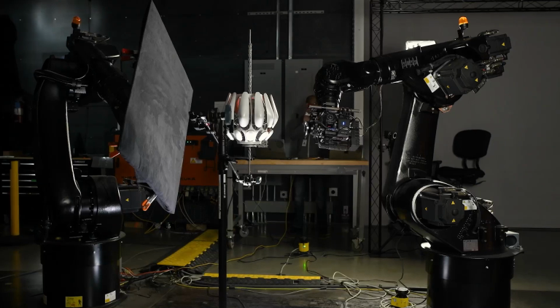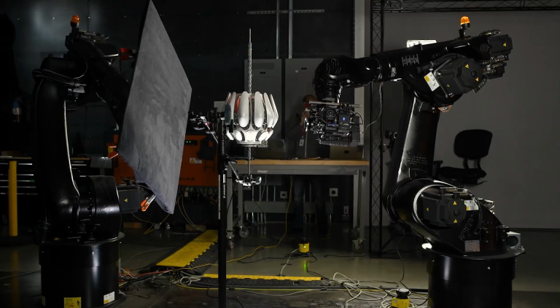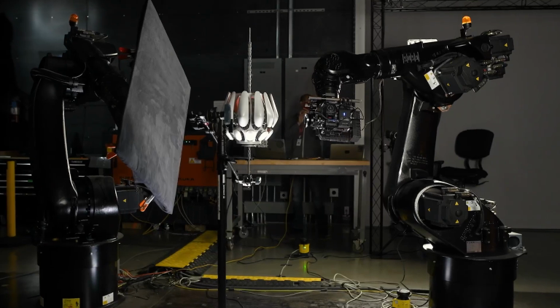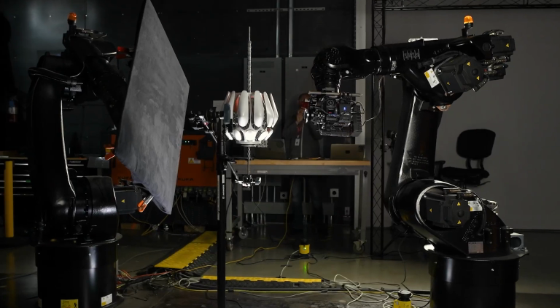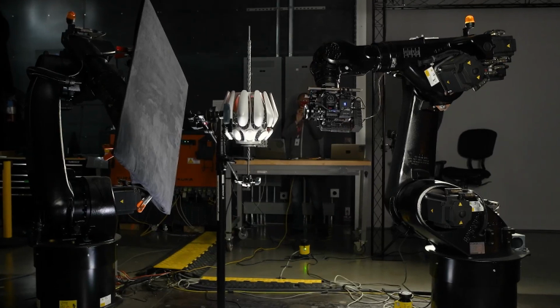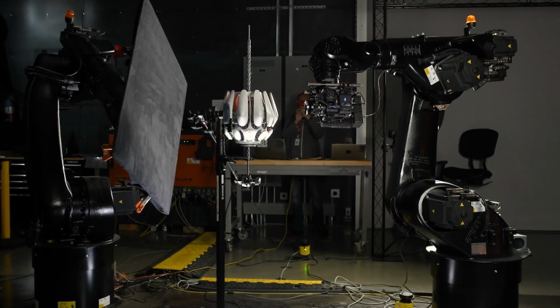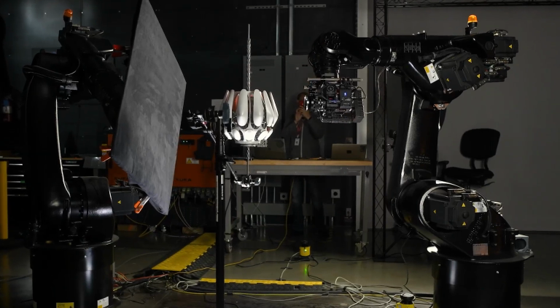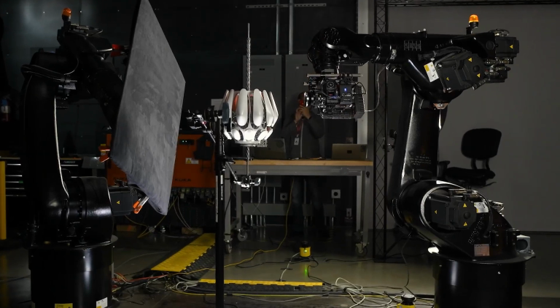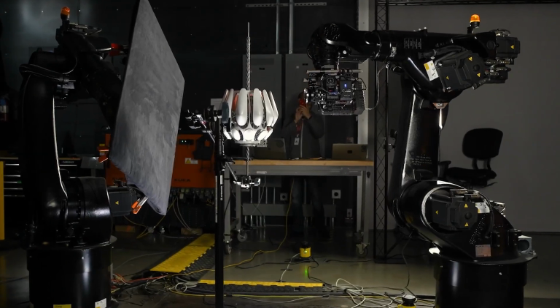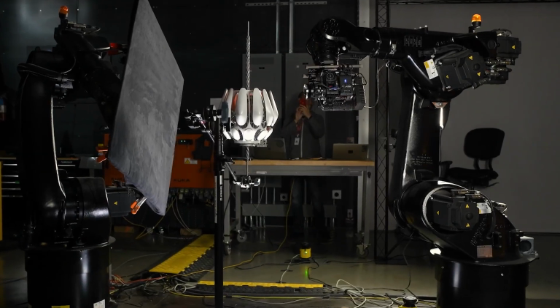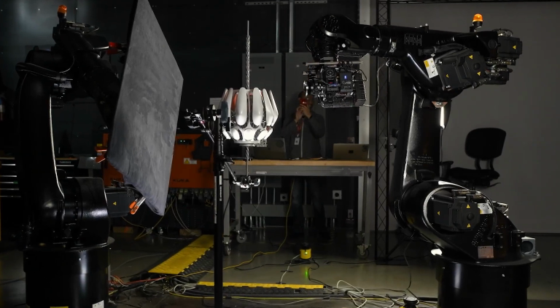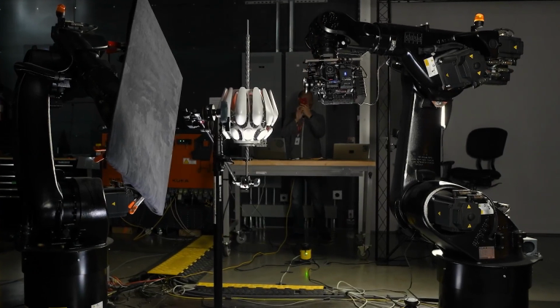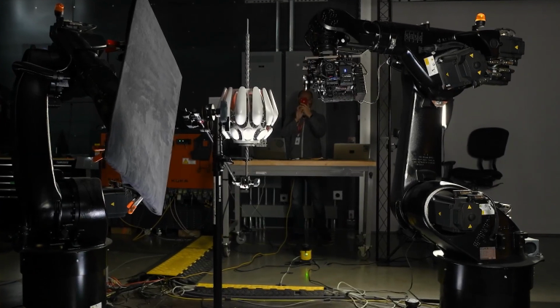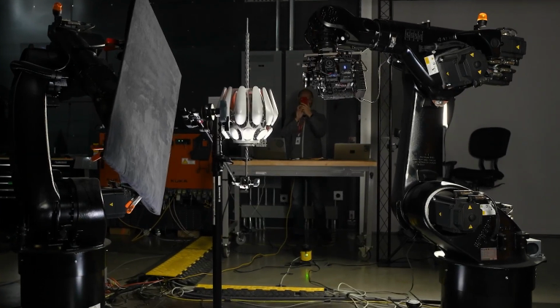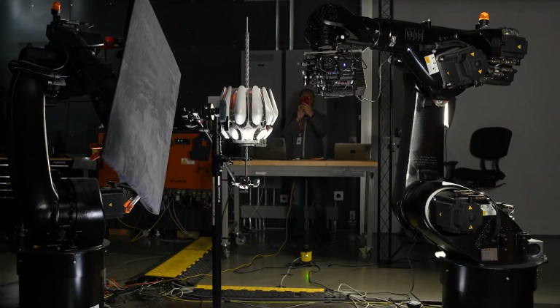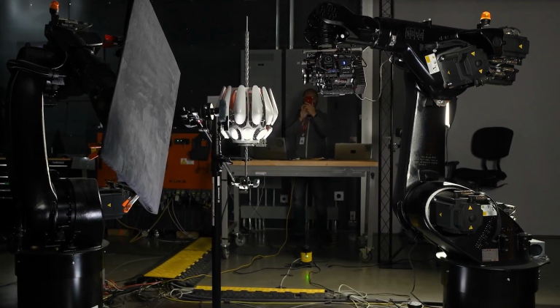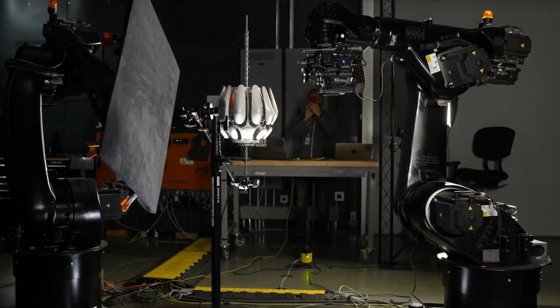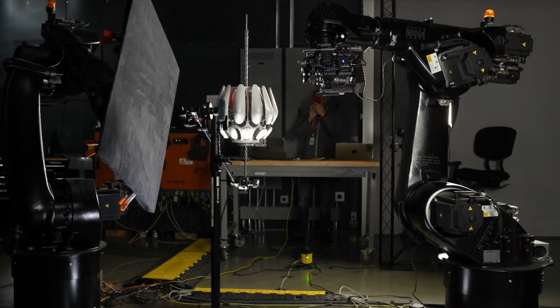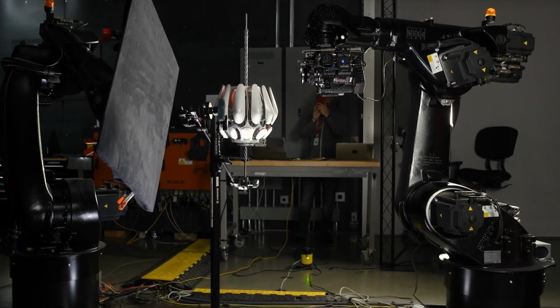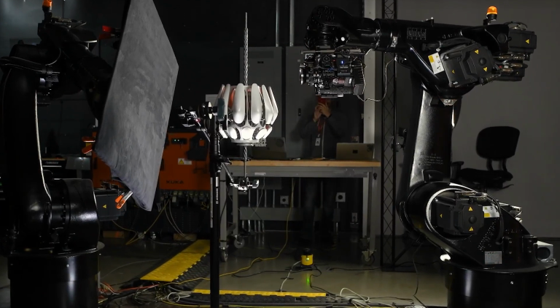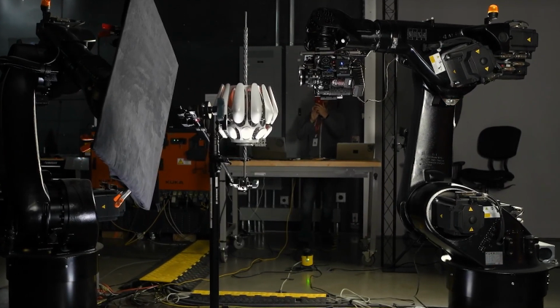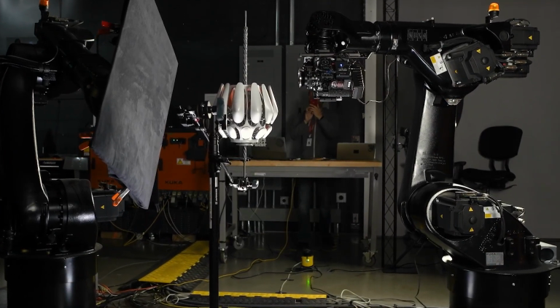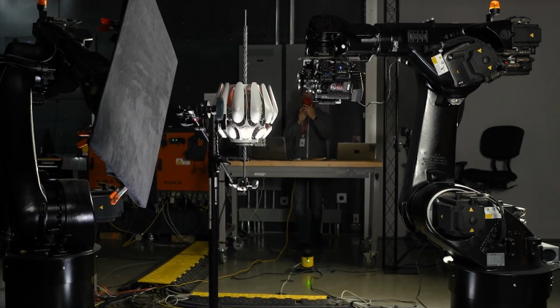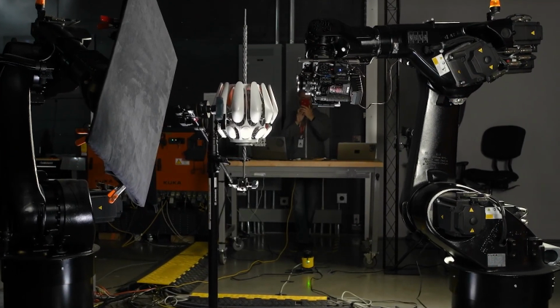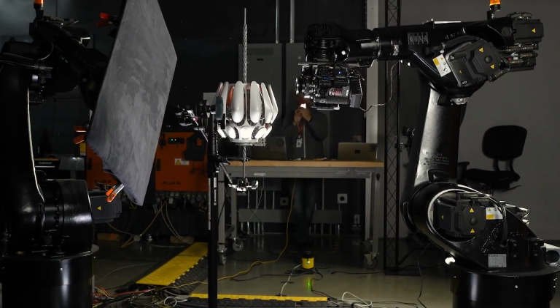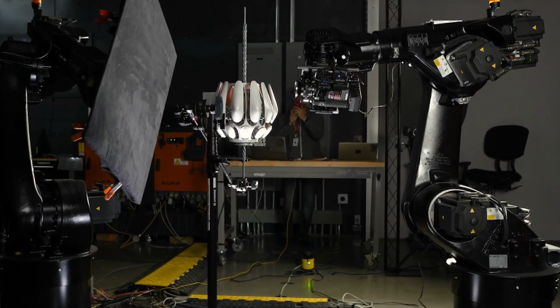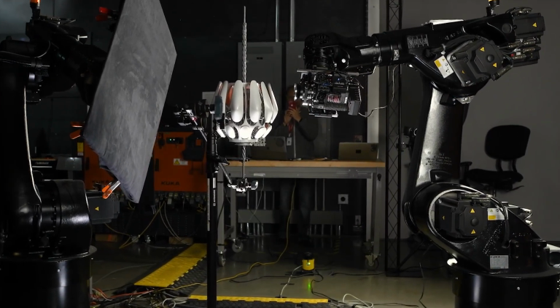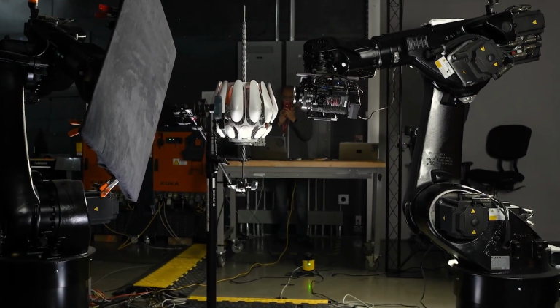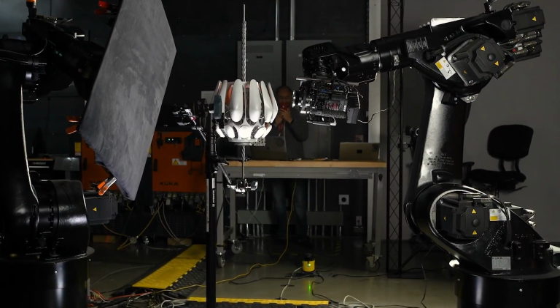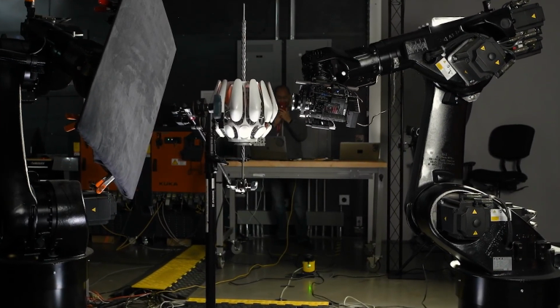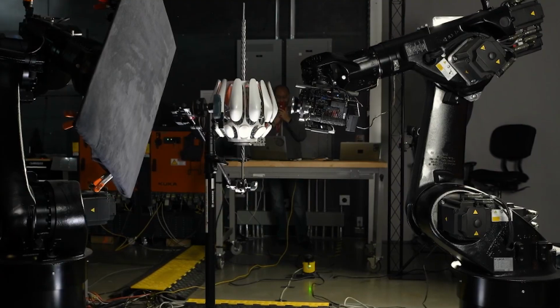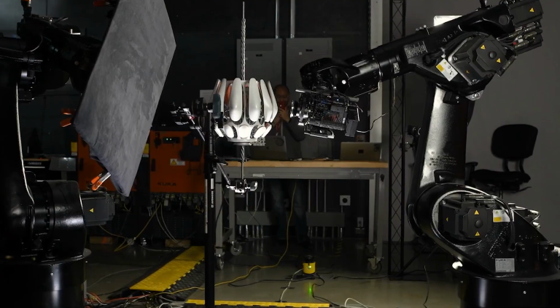Red Rock Micro, Eclipse for Robots. Precise control on your camera's focus, iris, and zoom.